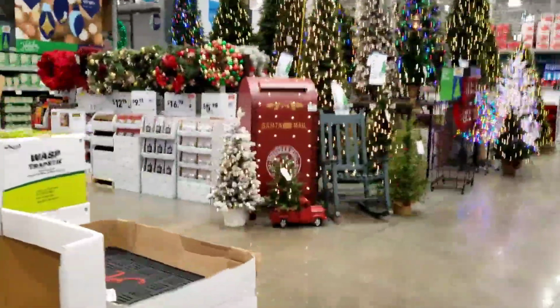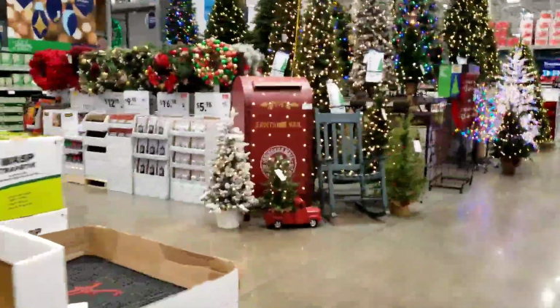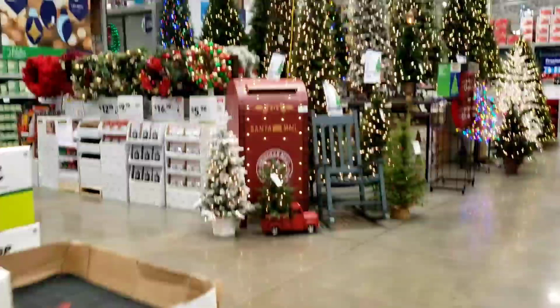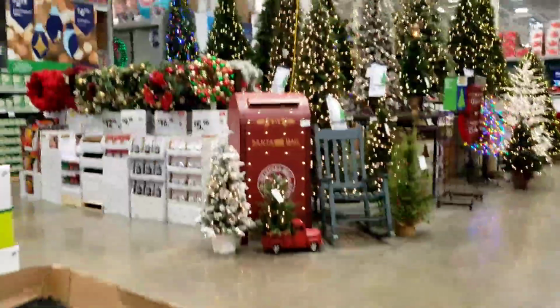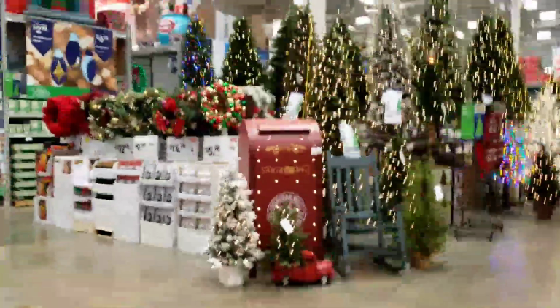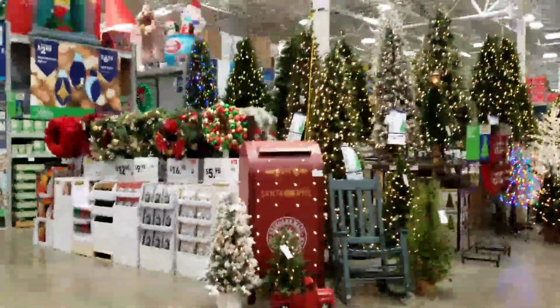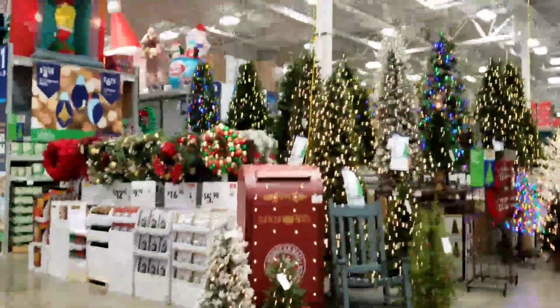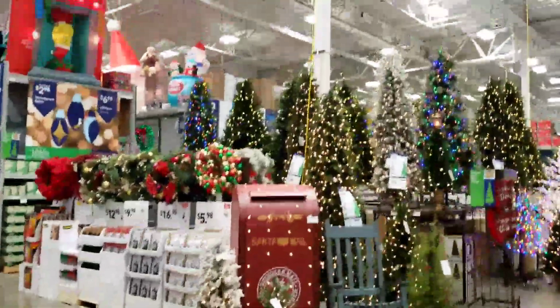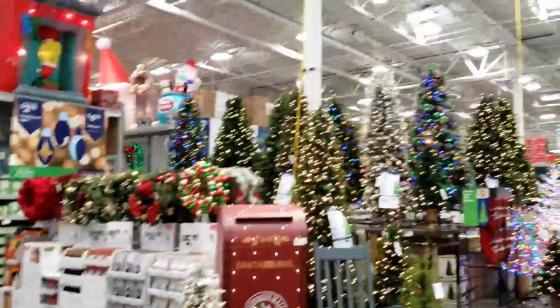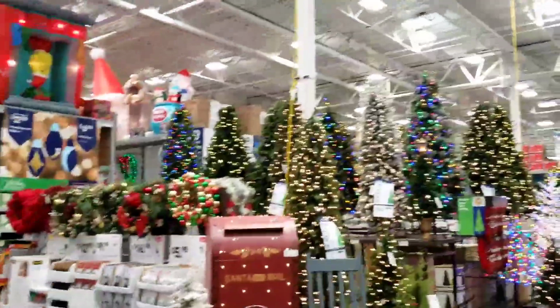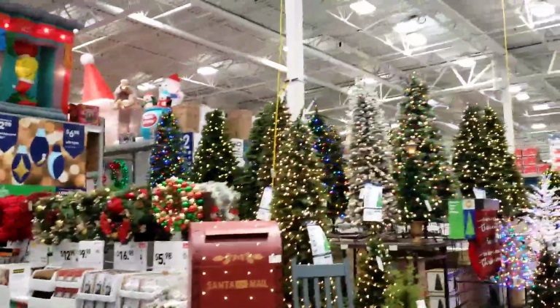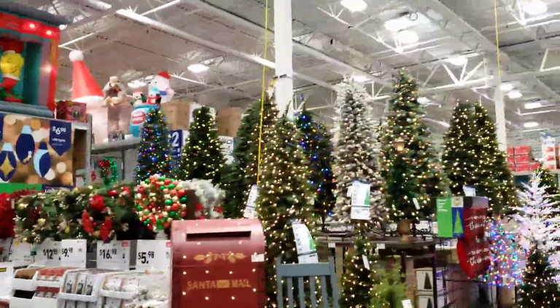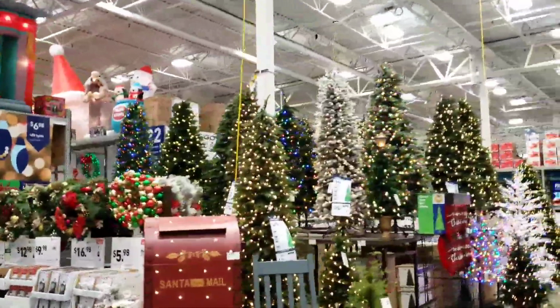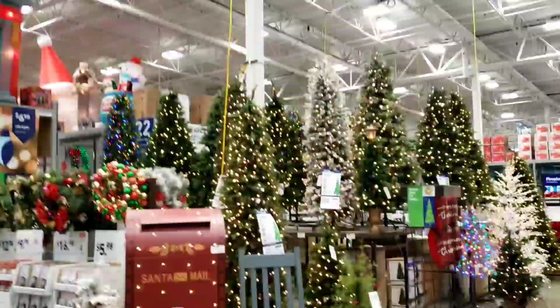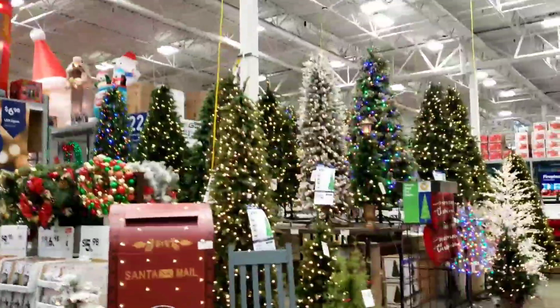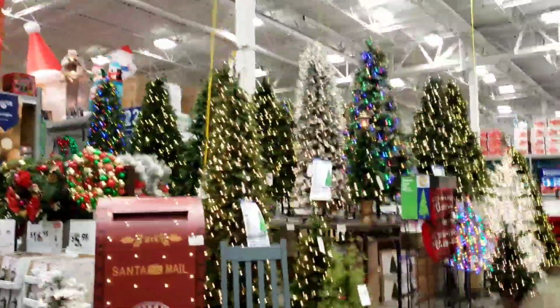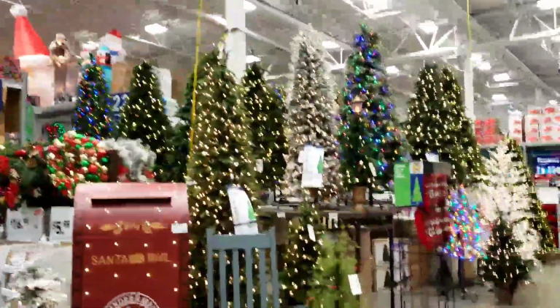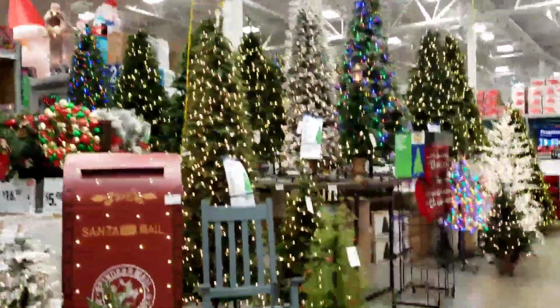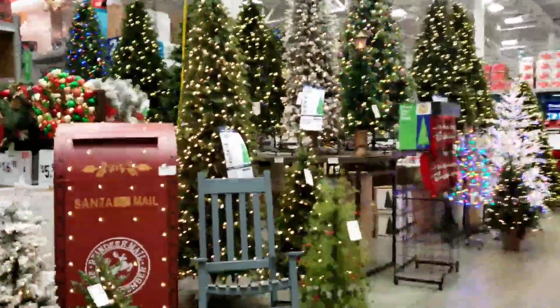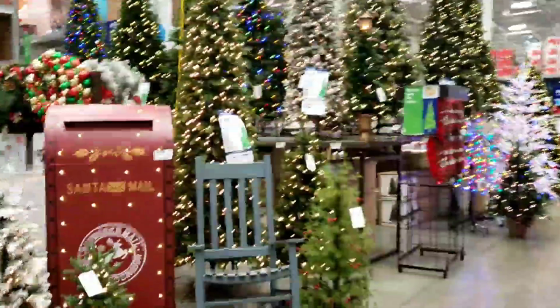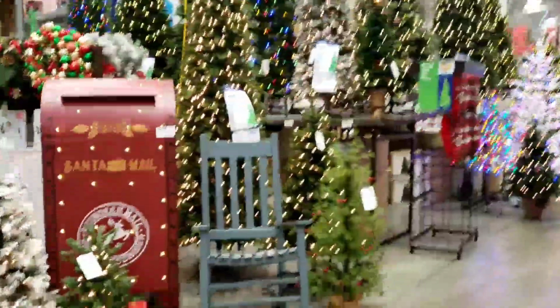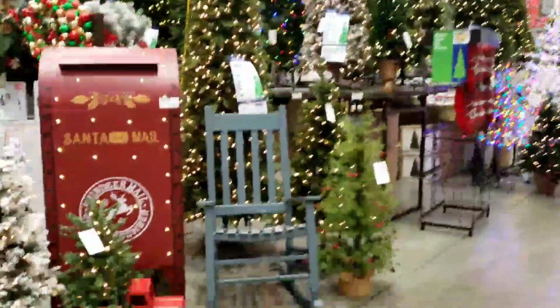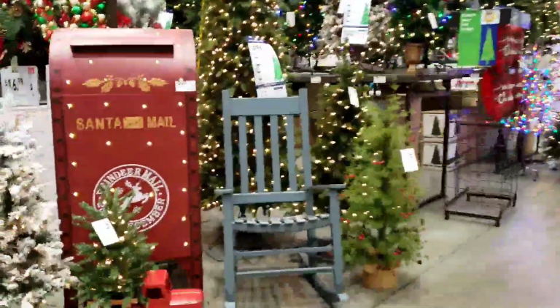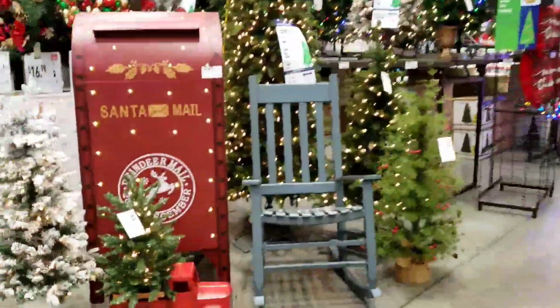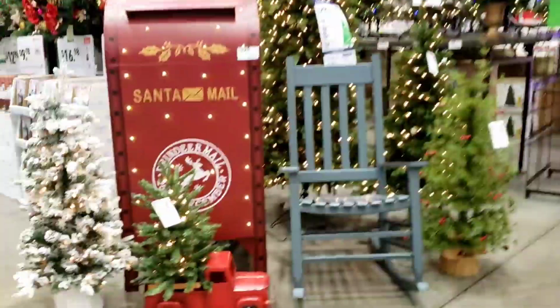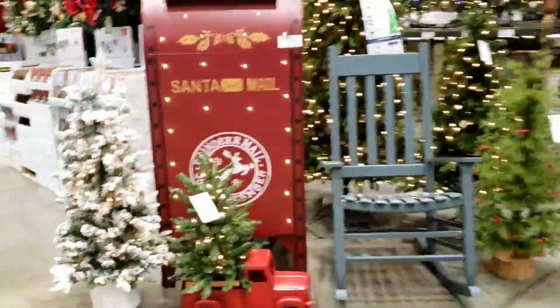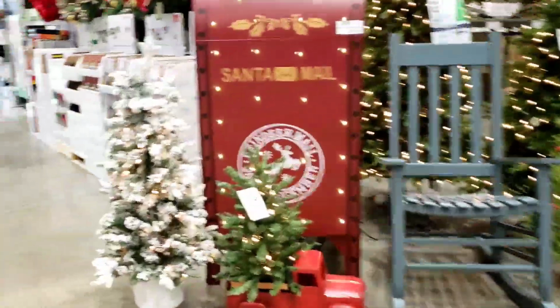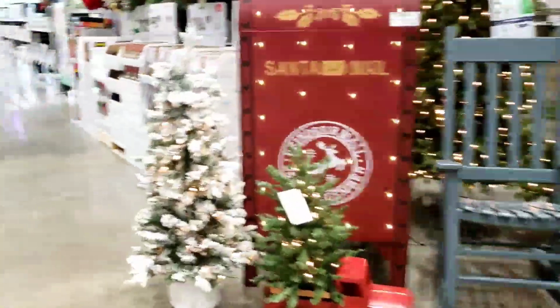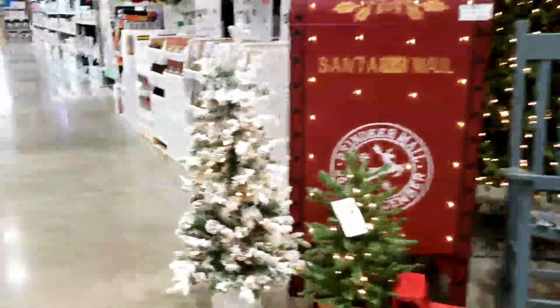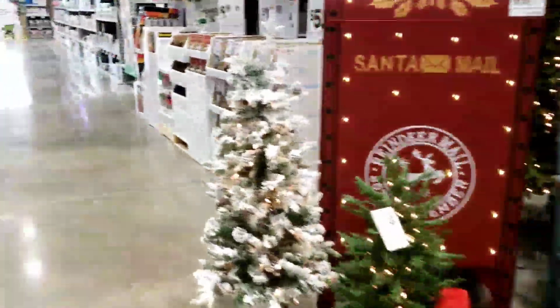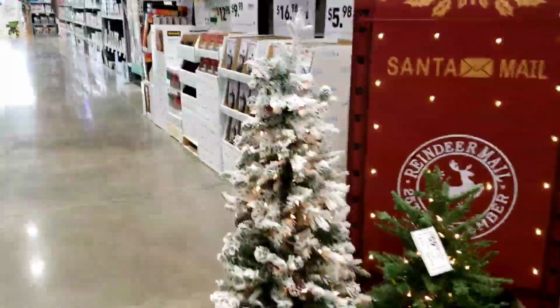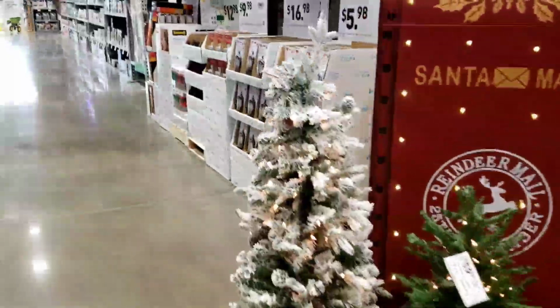Oh, they already have the Christmas stuff out. Super cute.